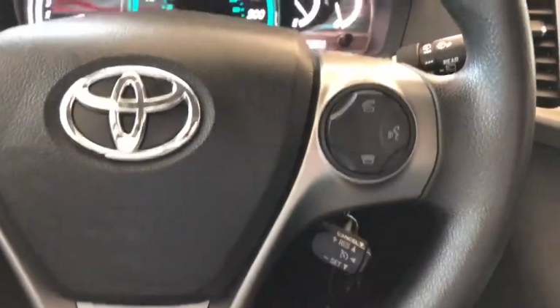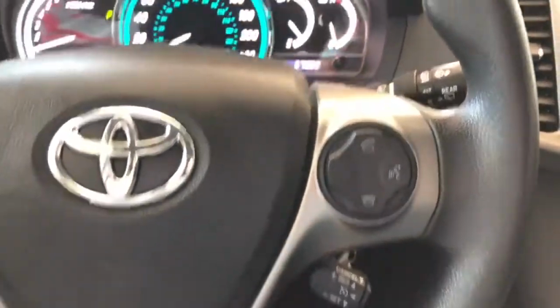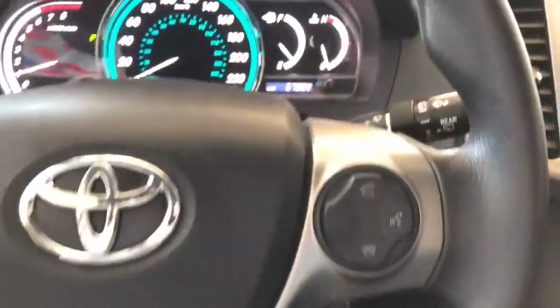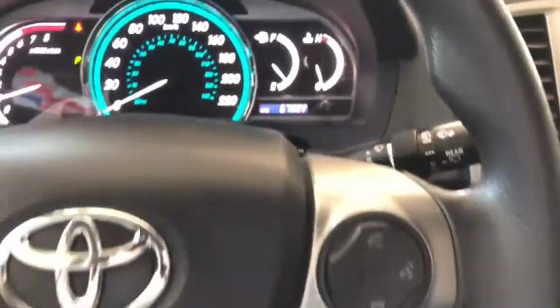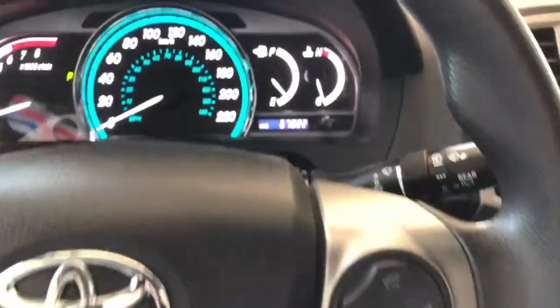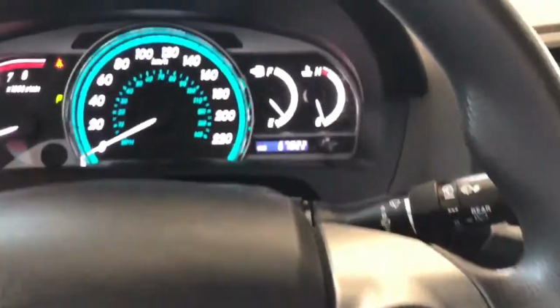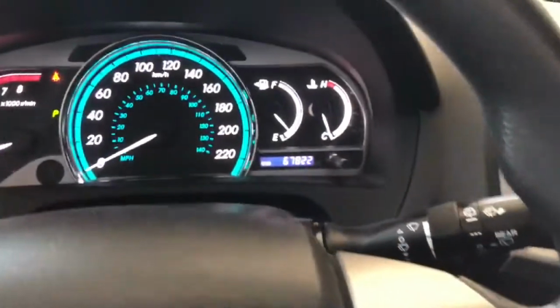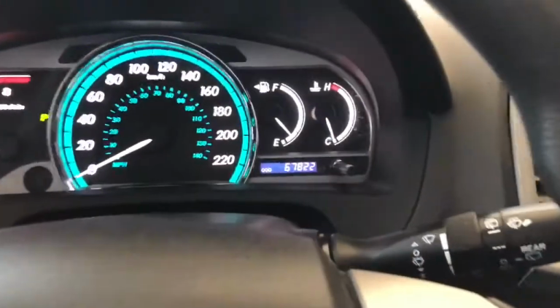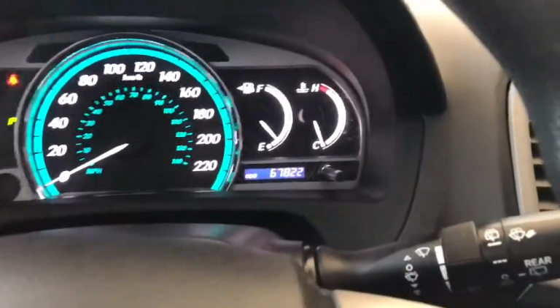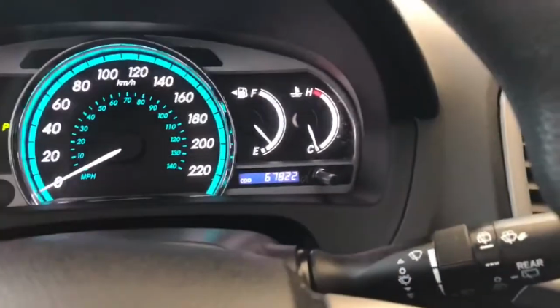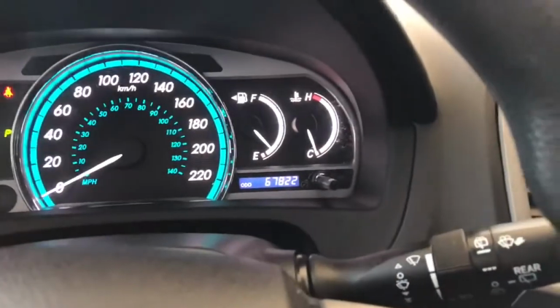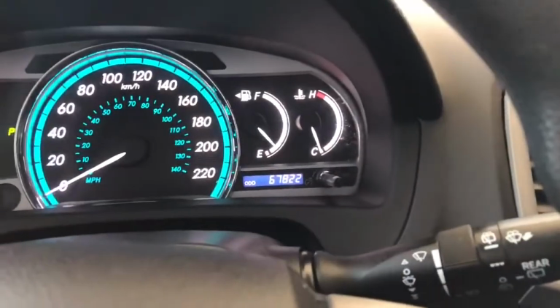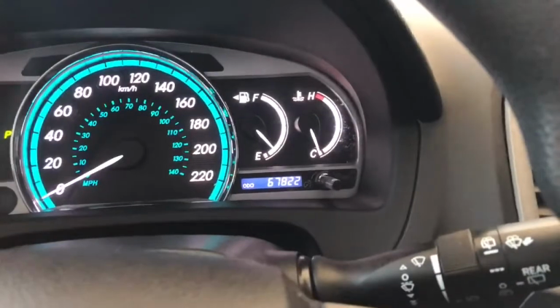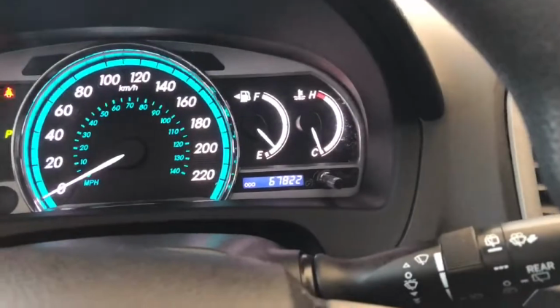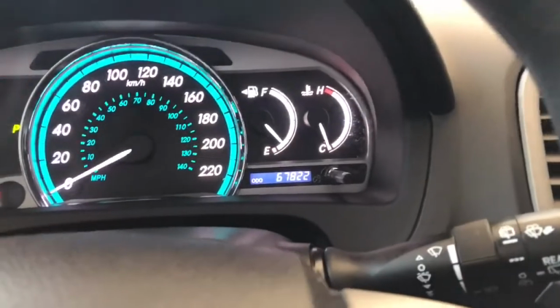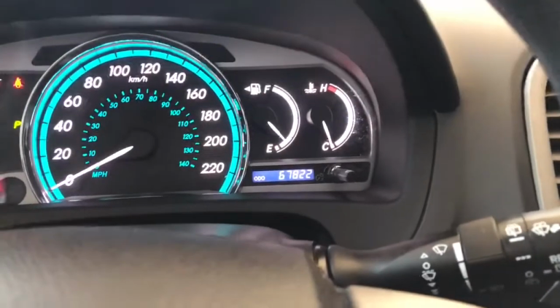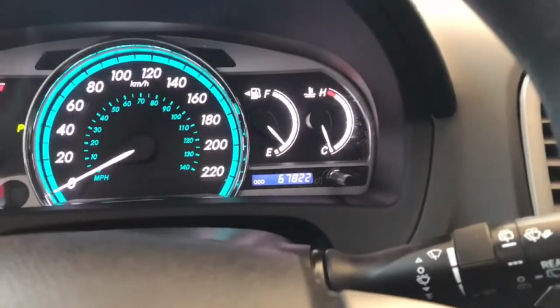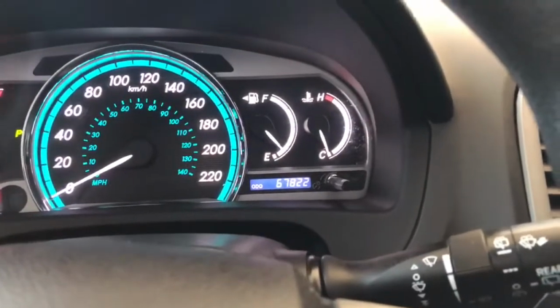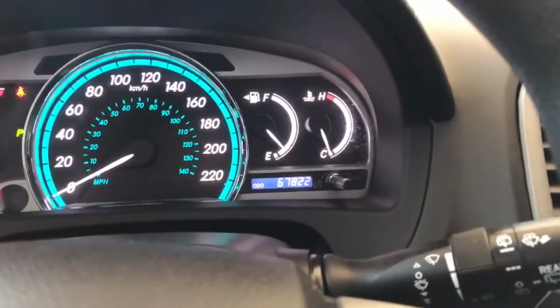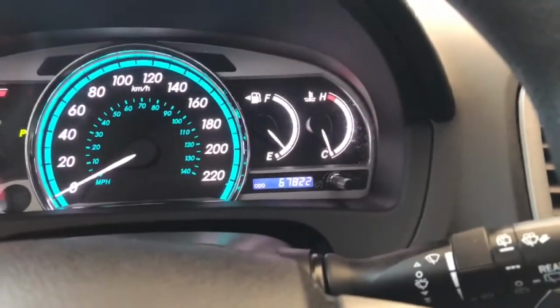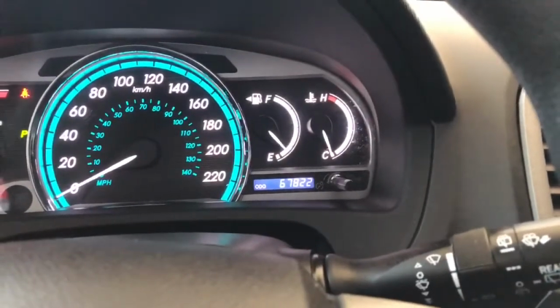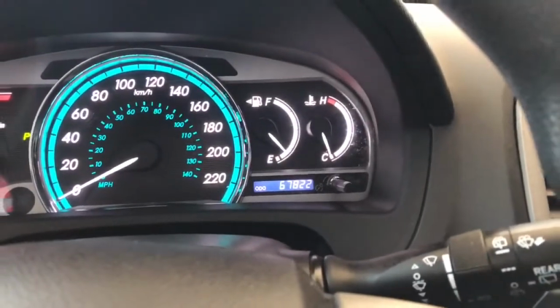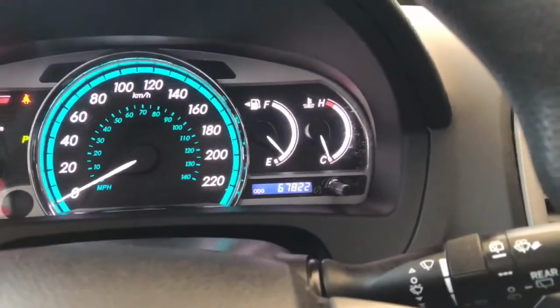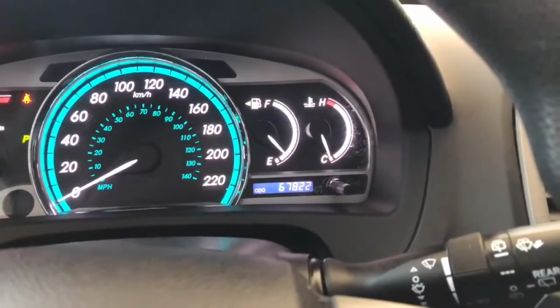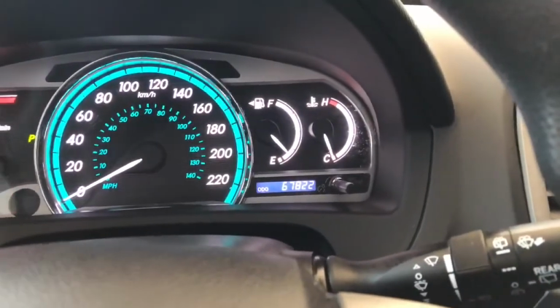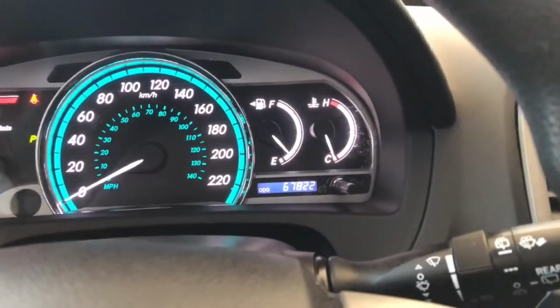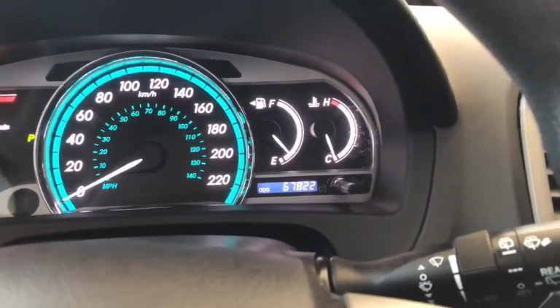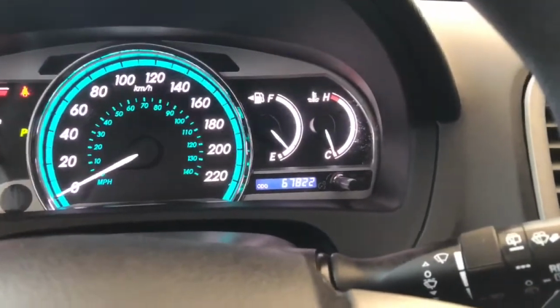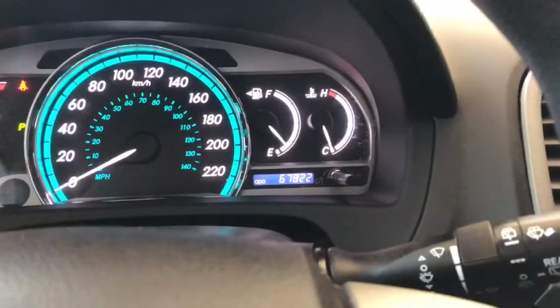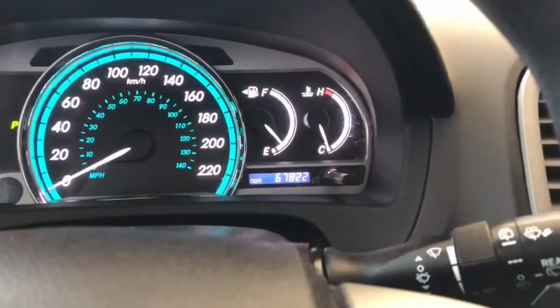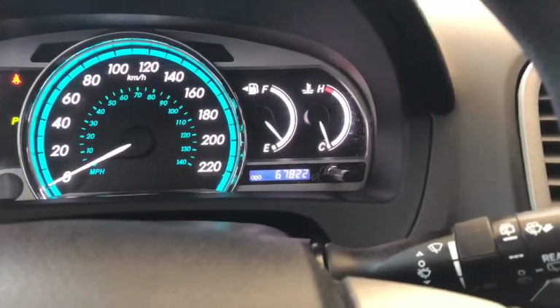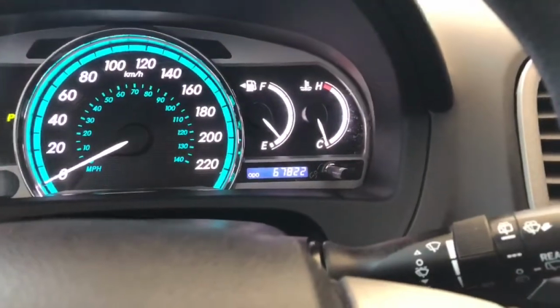Taking a look at the odometer, you can see this Venza has 67,822 kilometers on it.